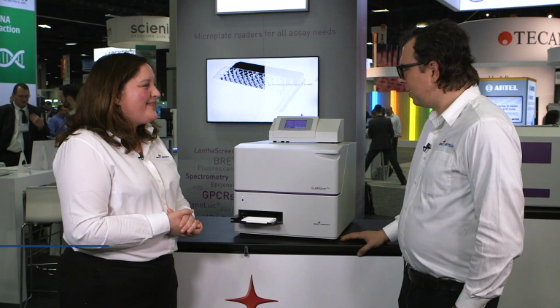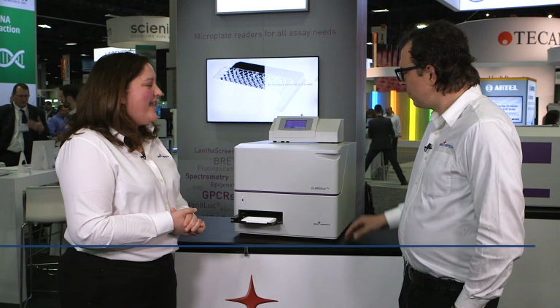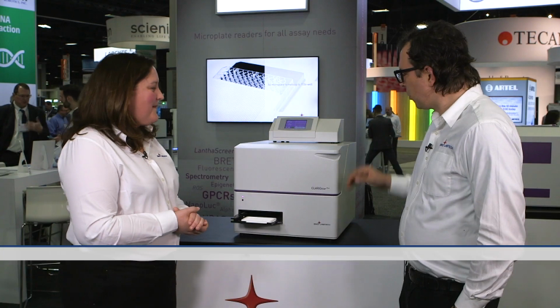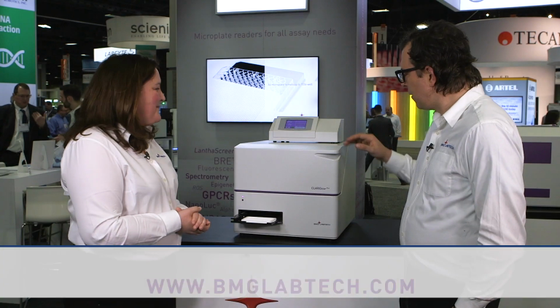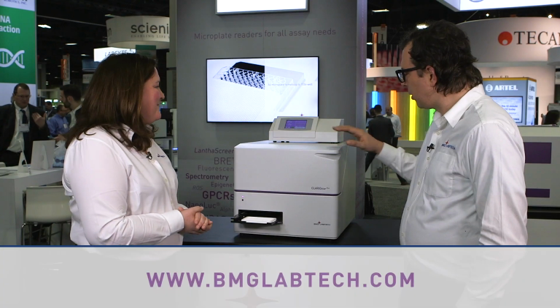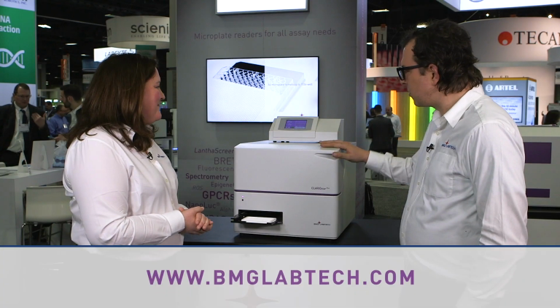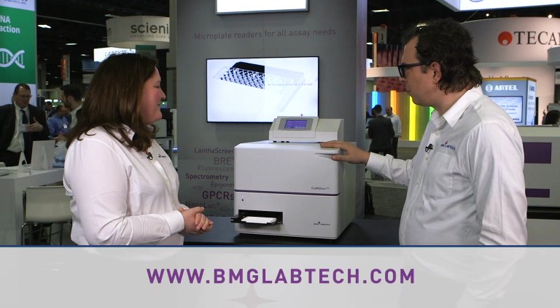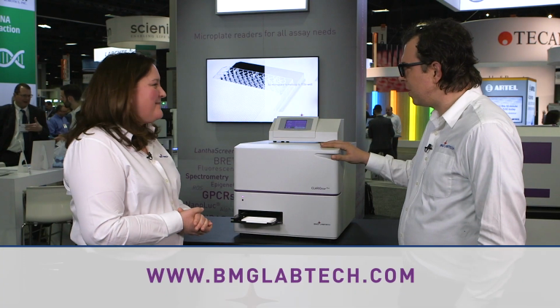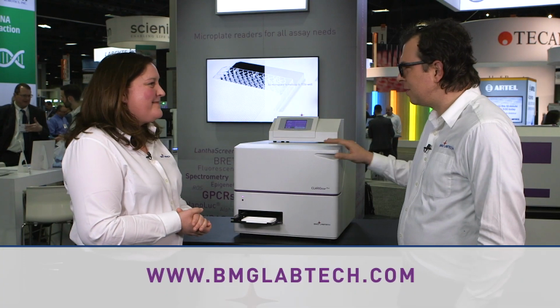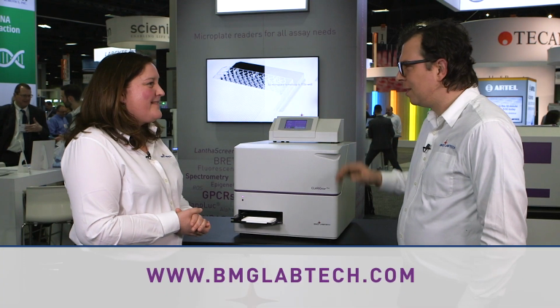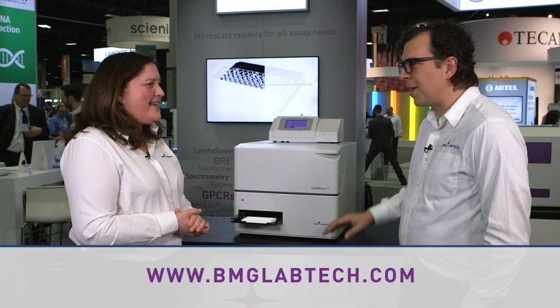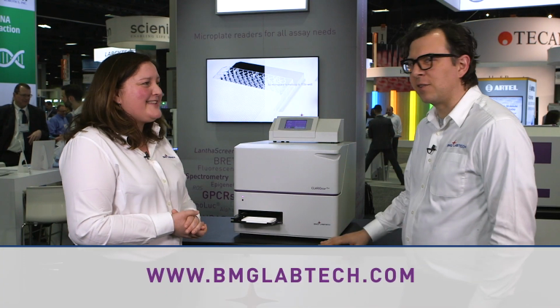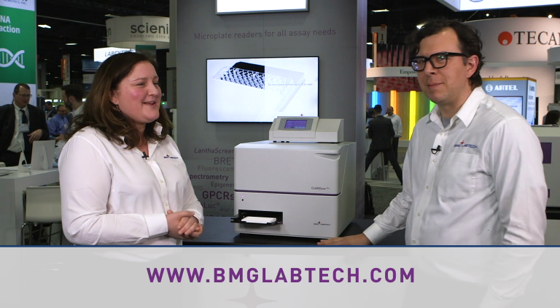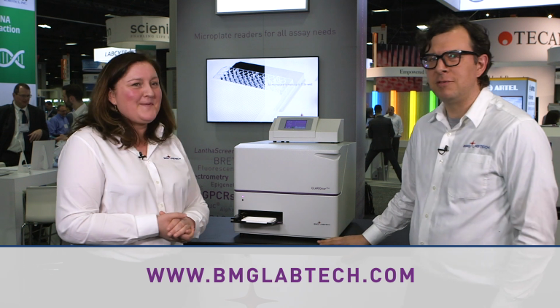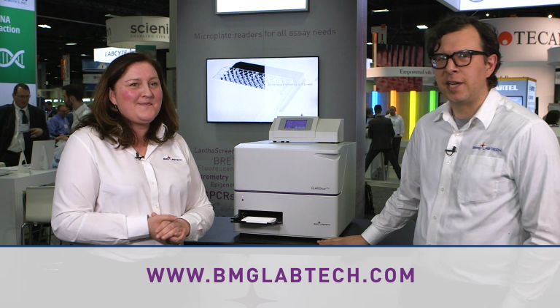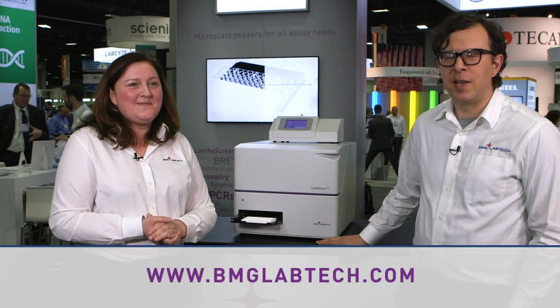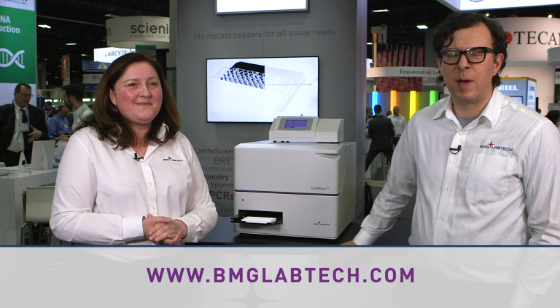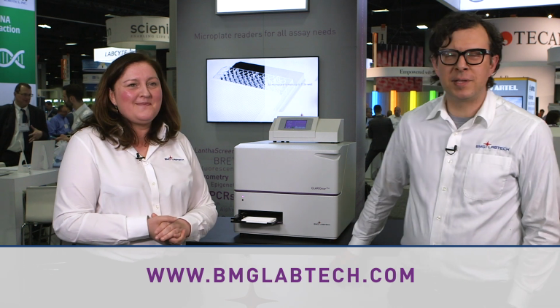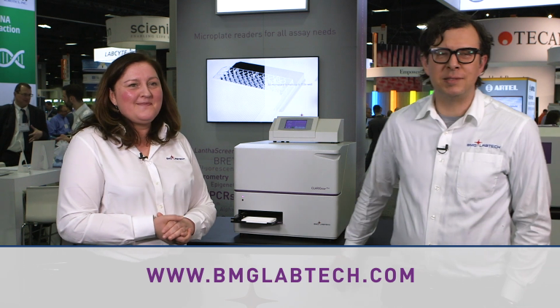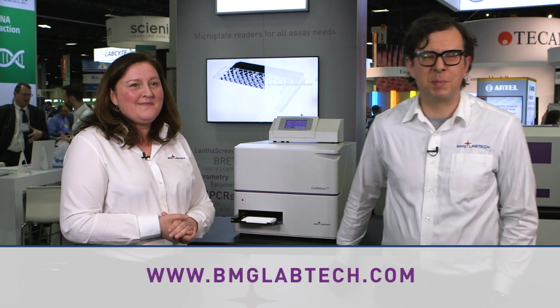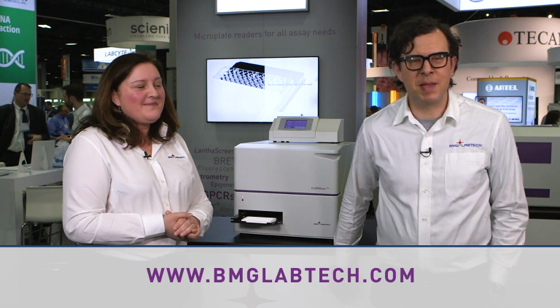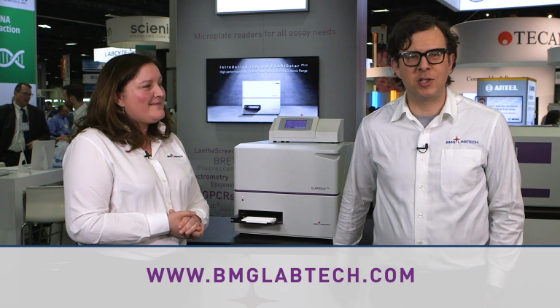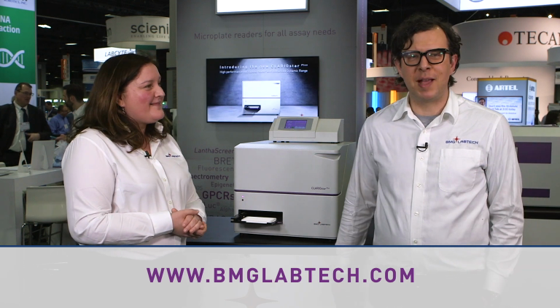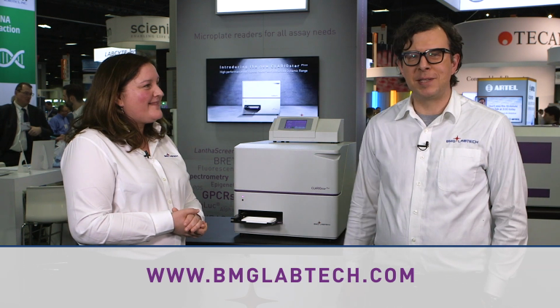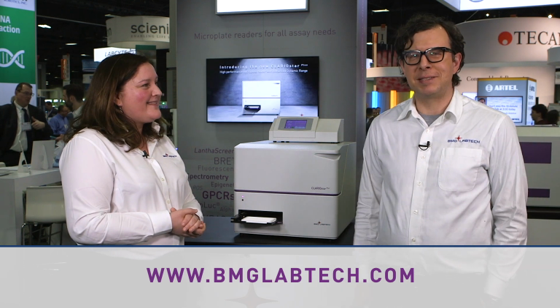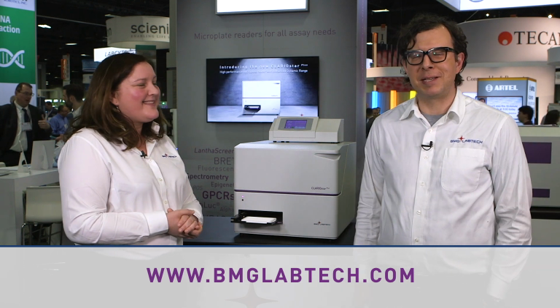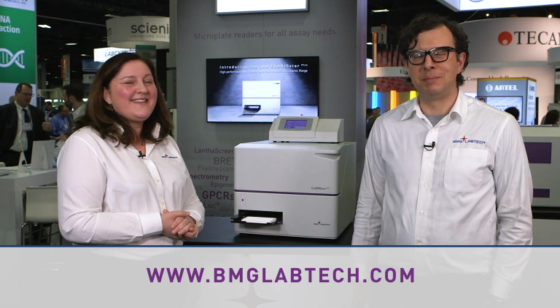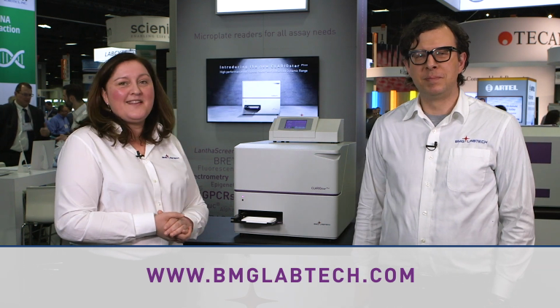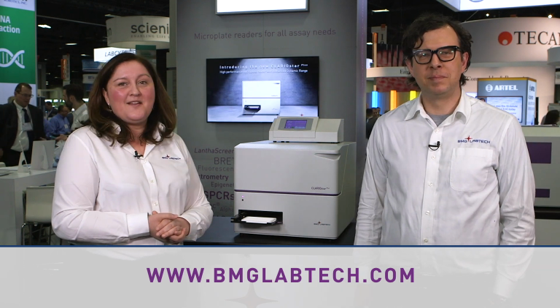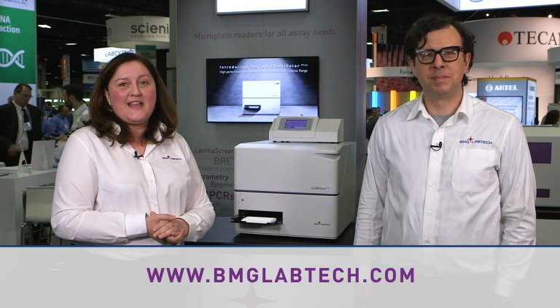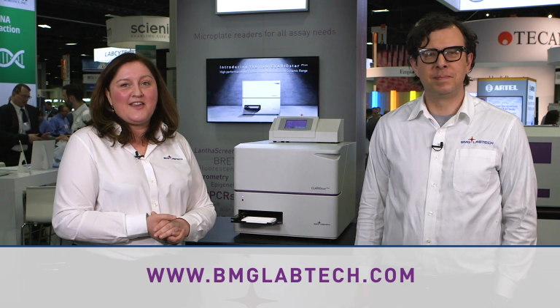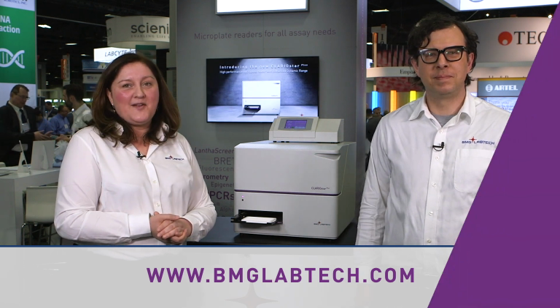People are going to love the Claristar Plus. Thanks for coming. Check it out on the website at bmglabtech.com. Thank you.